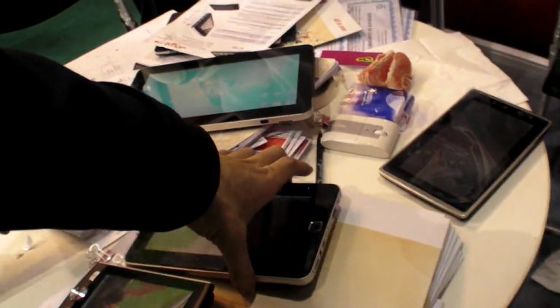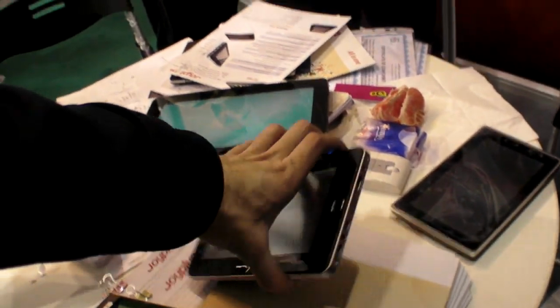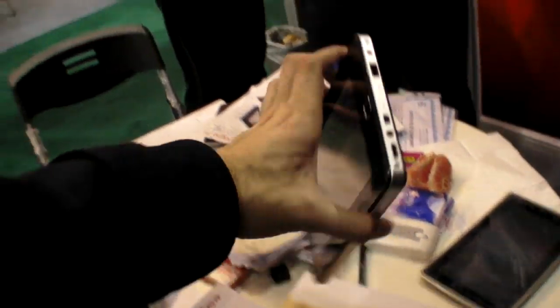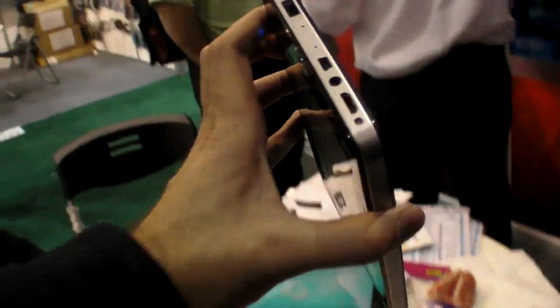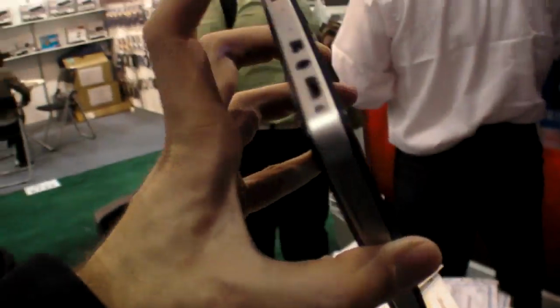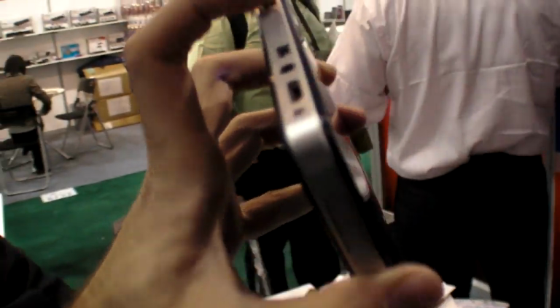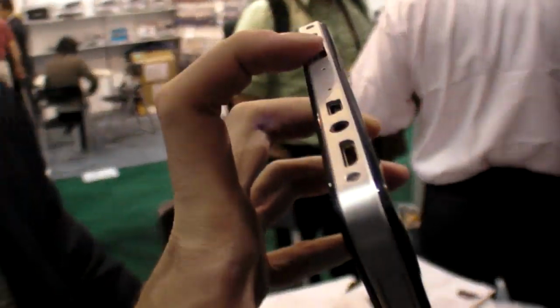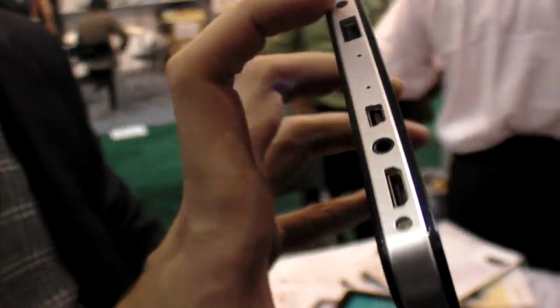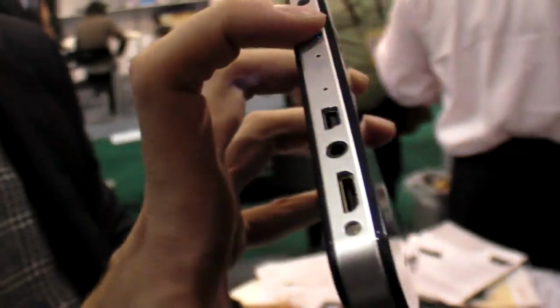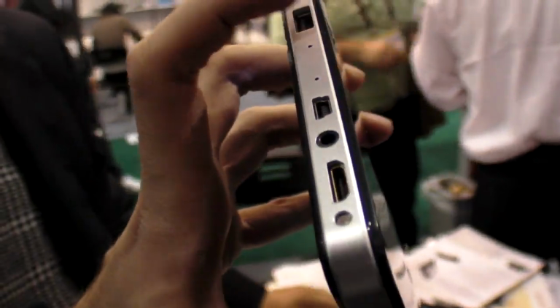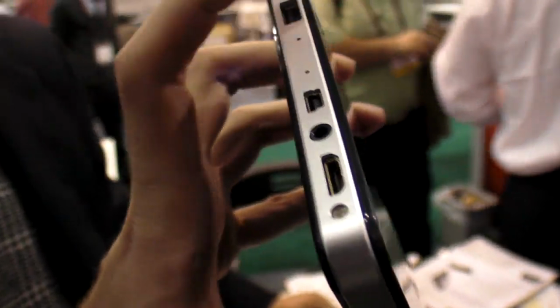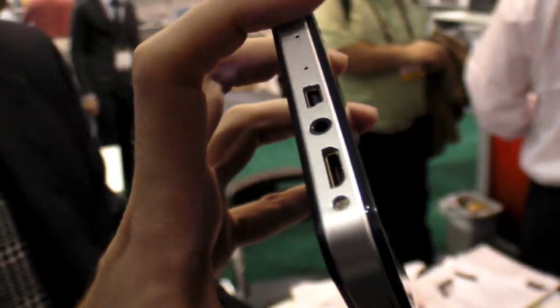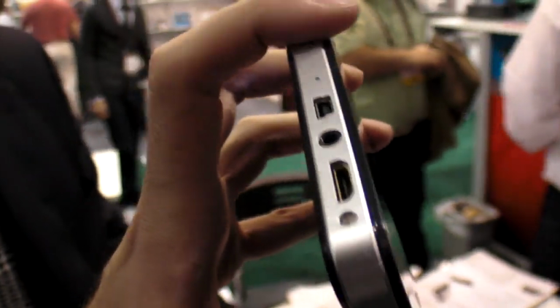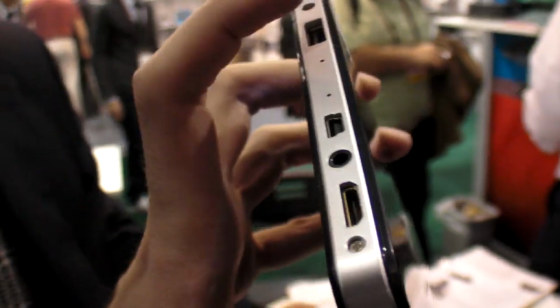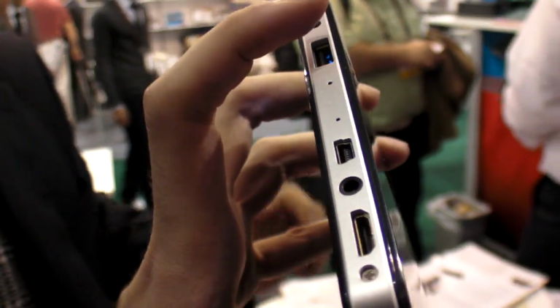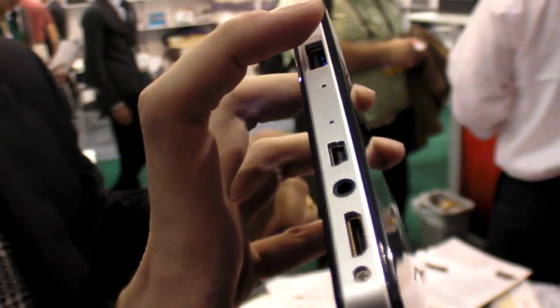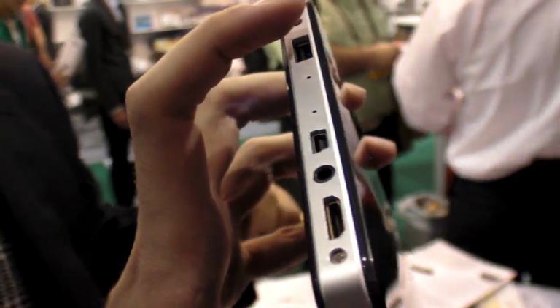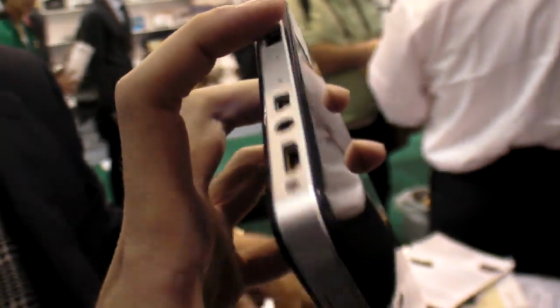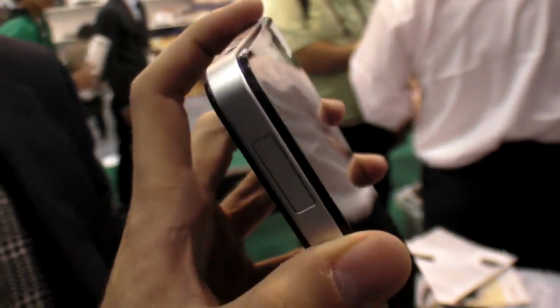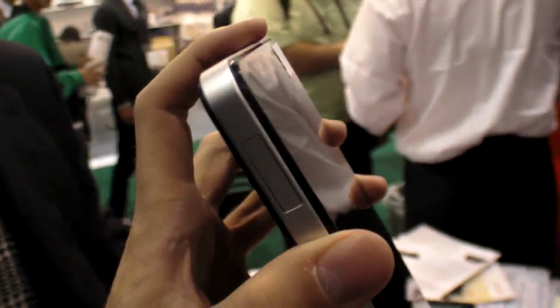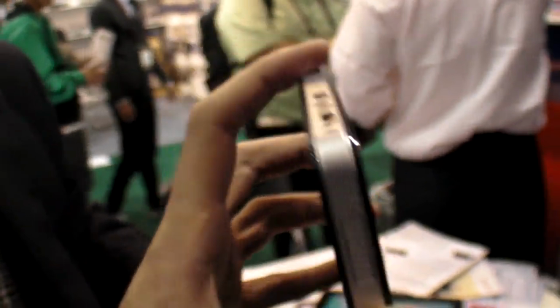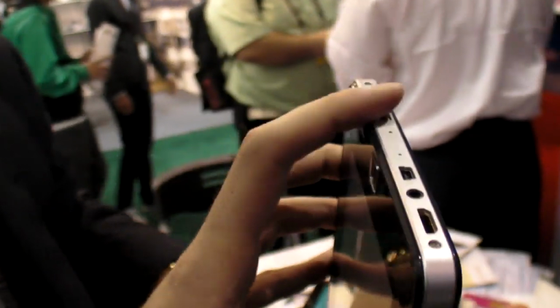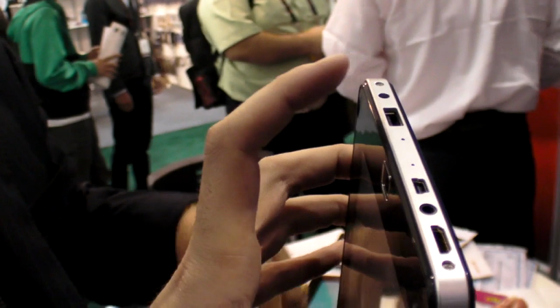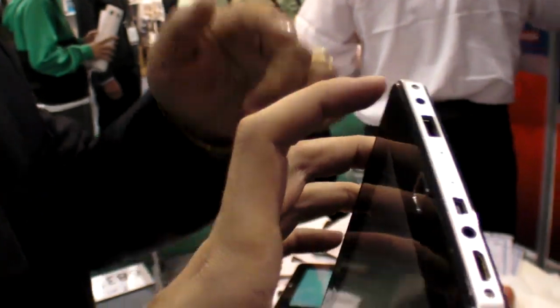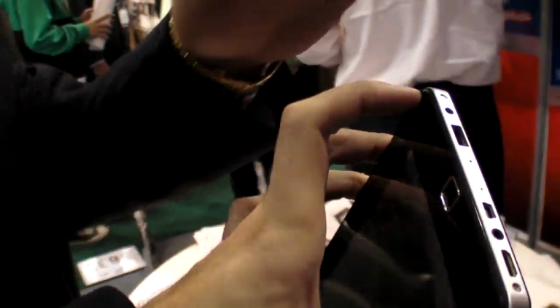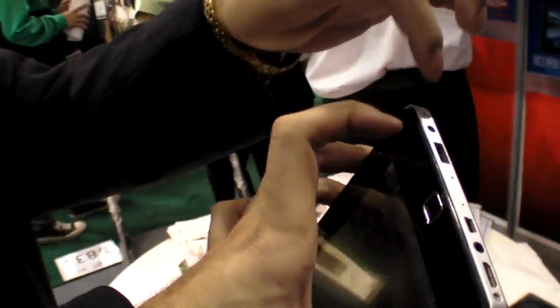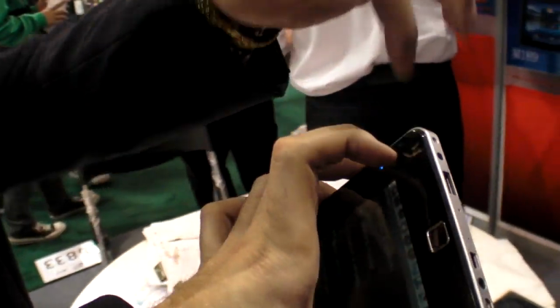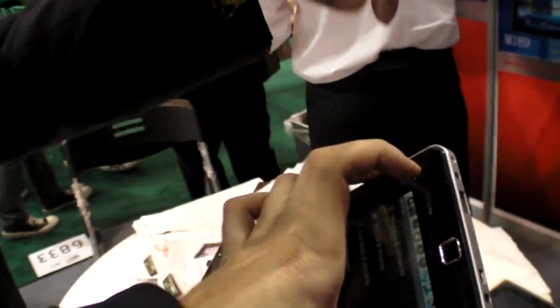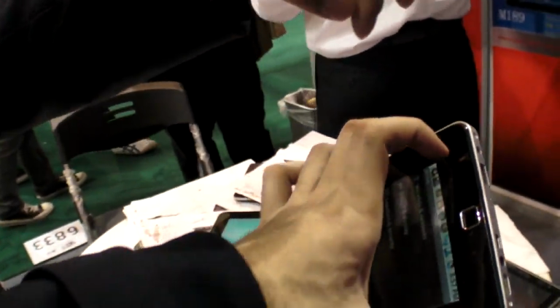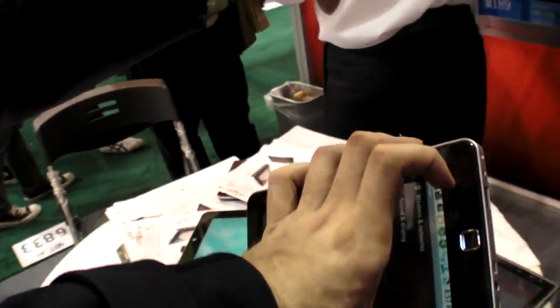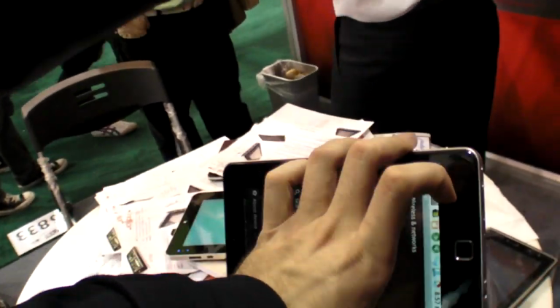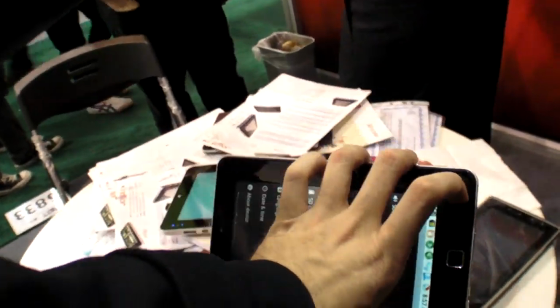You can also do Ethernet with a USB adapter, and 3G is supported as well.